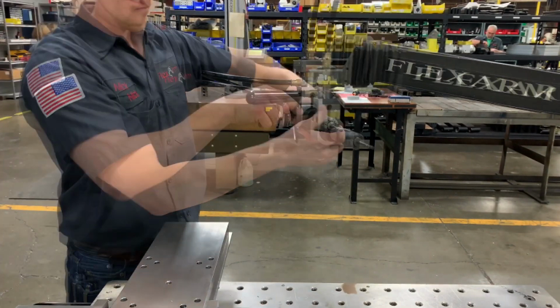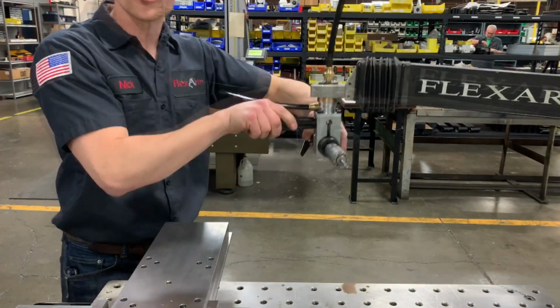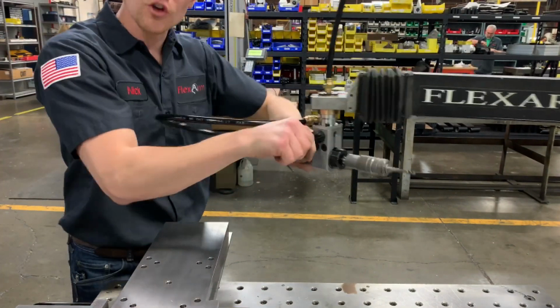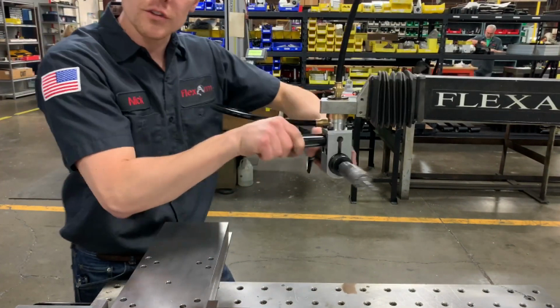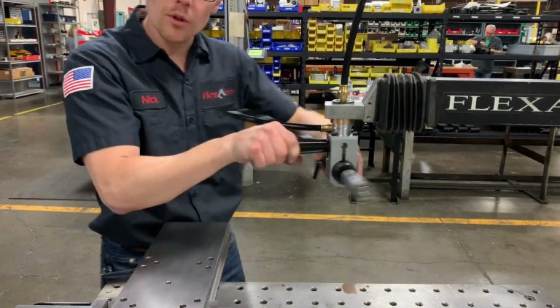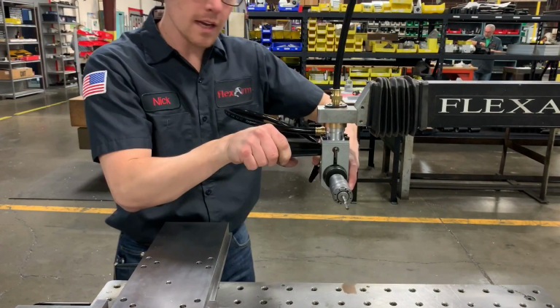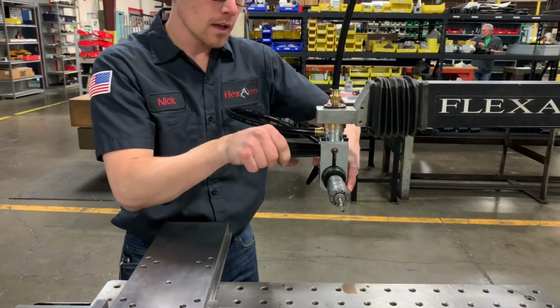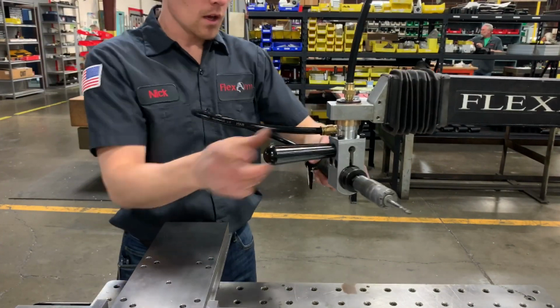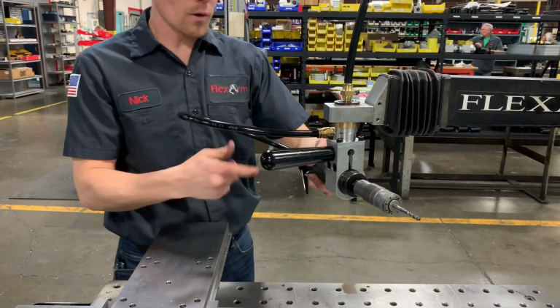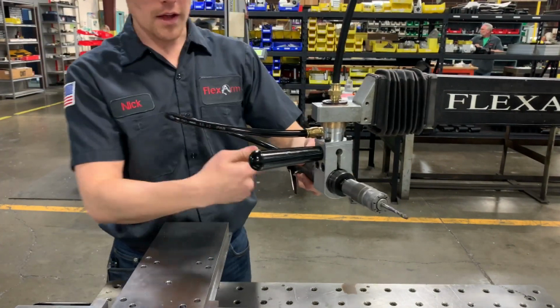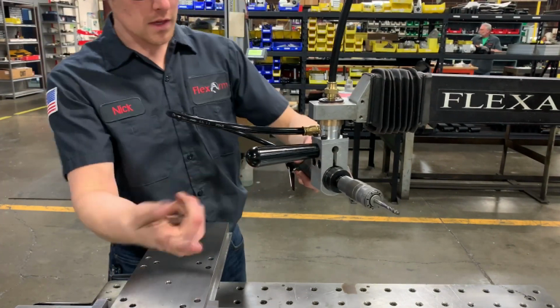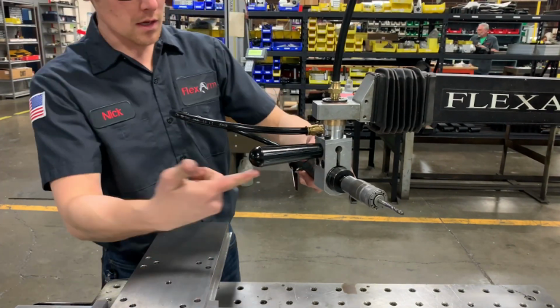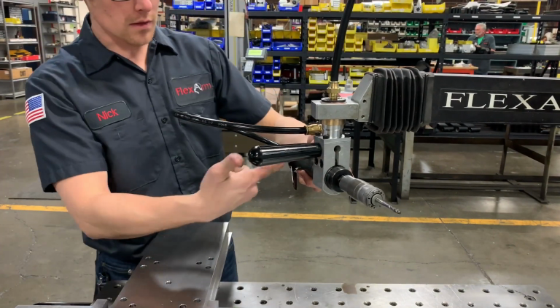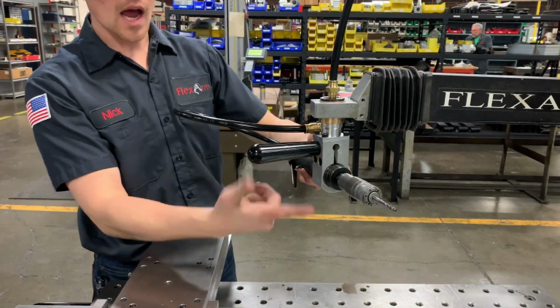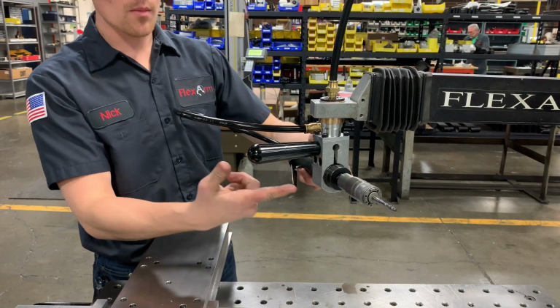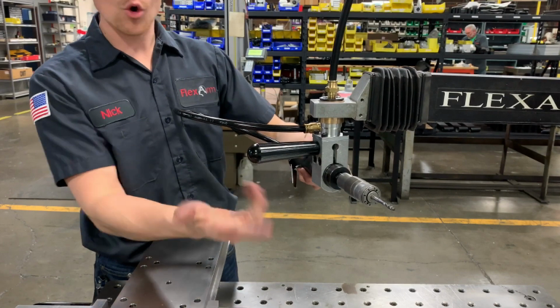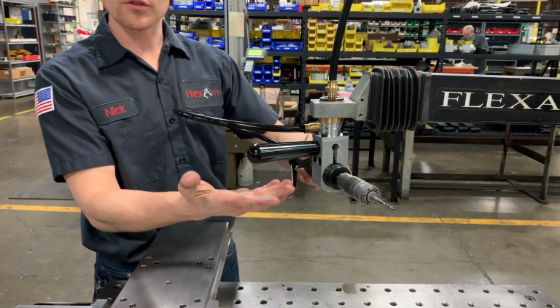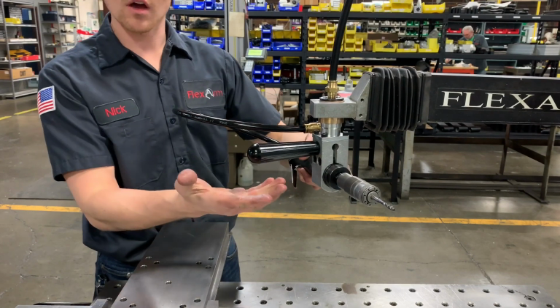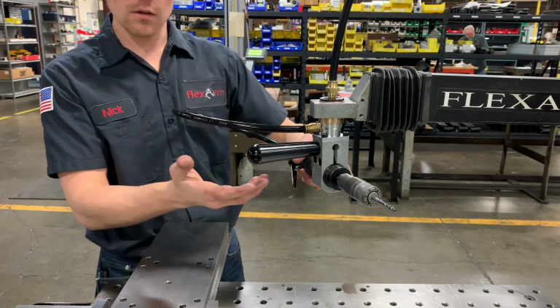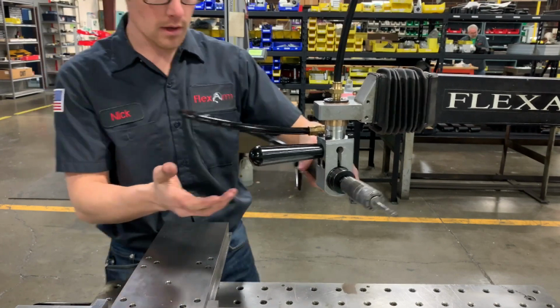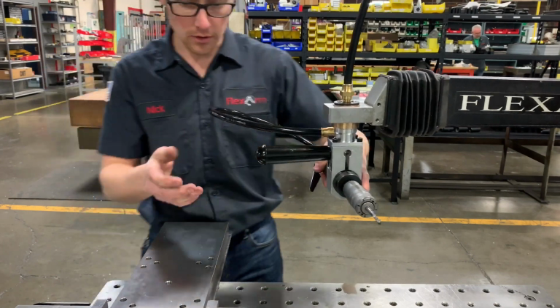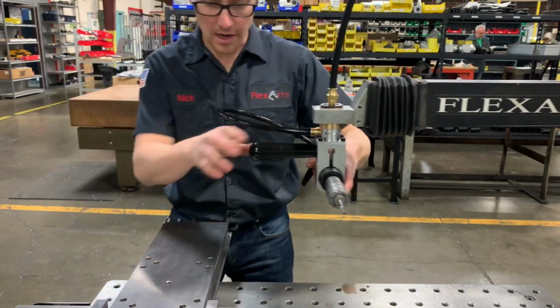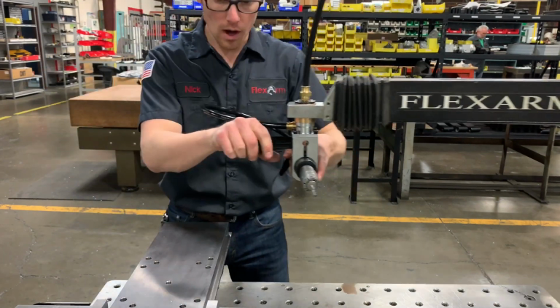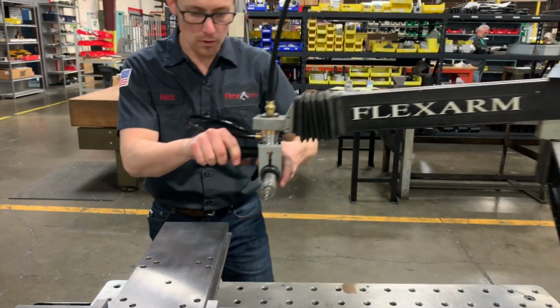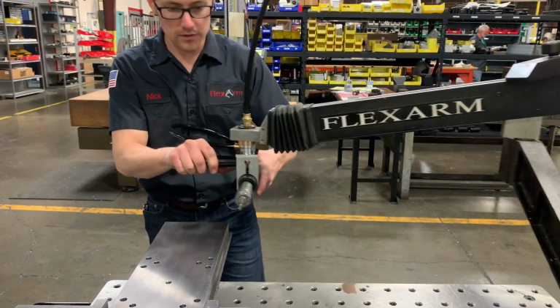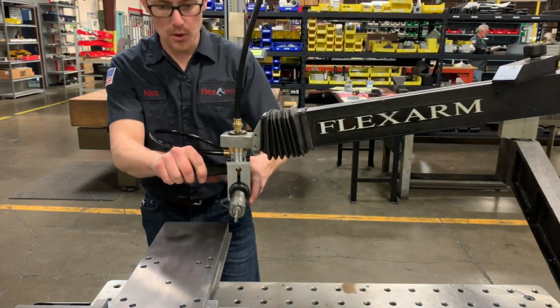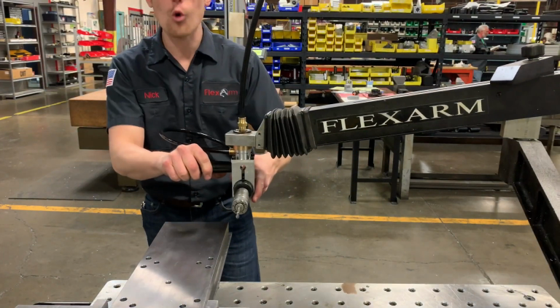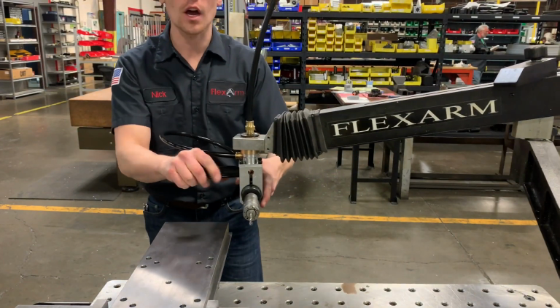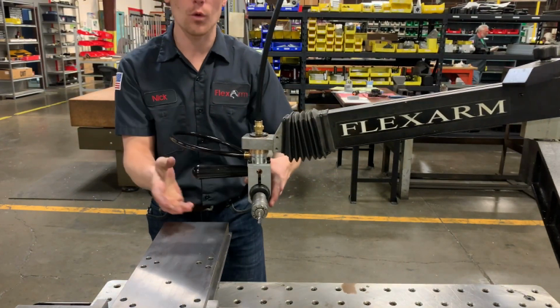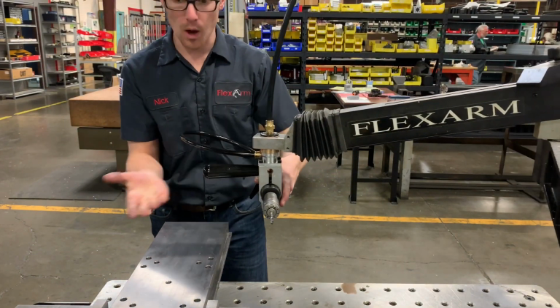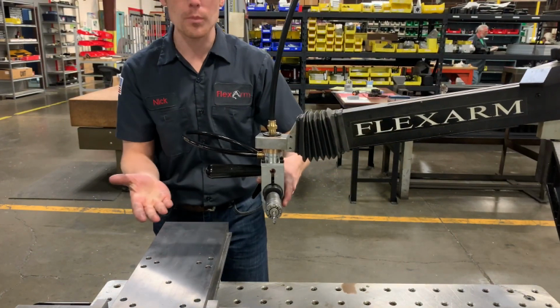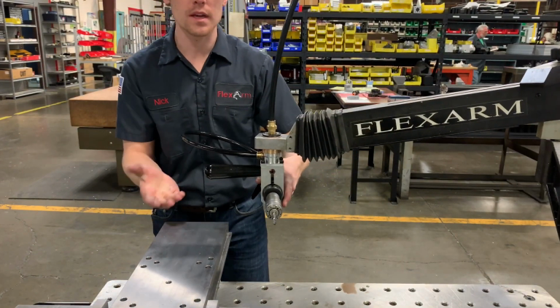The changeover is complete. We've got the tapping motor horizontal, so now anywhere I move it, it's going to be horizontal with my workpiece.